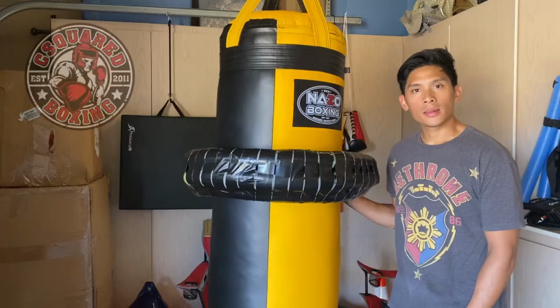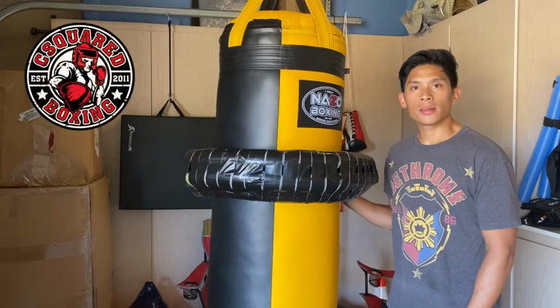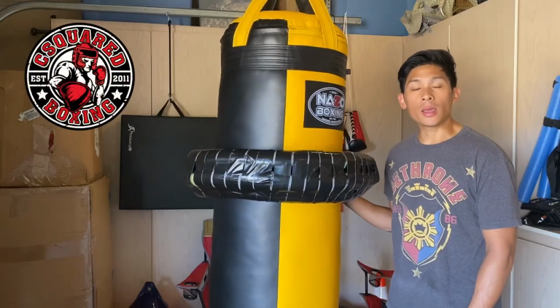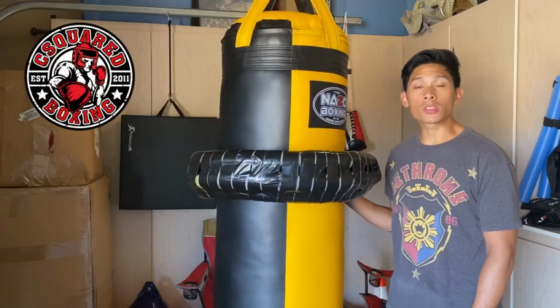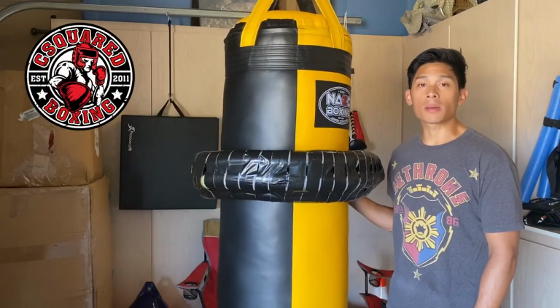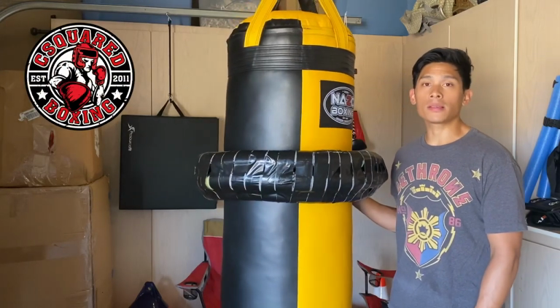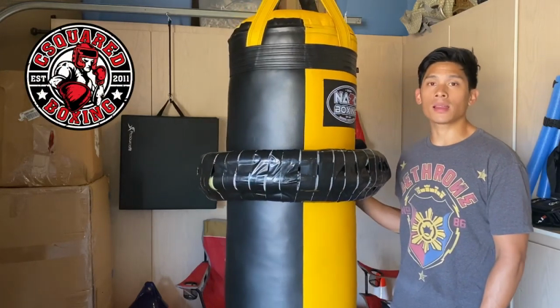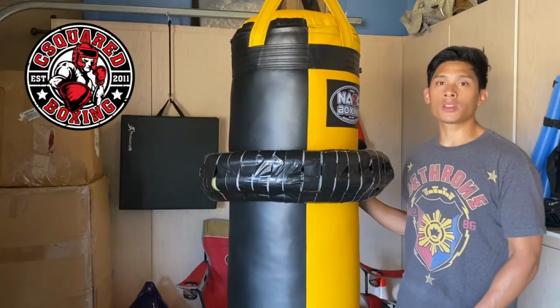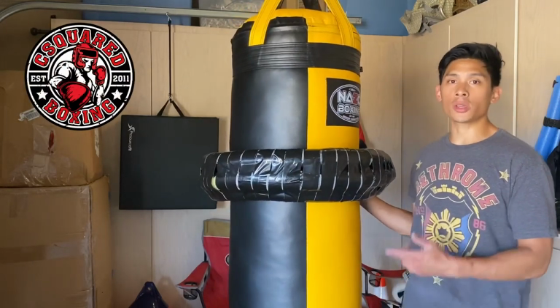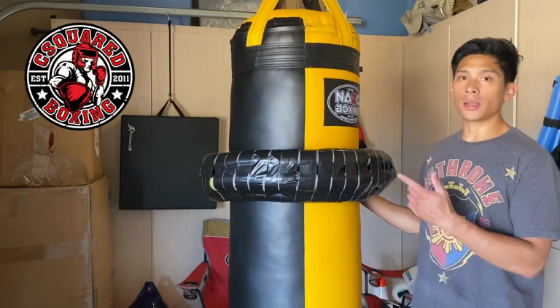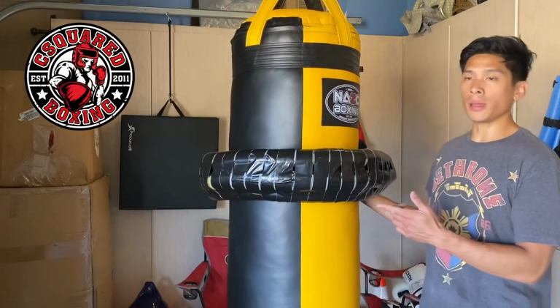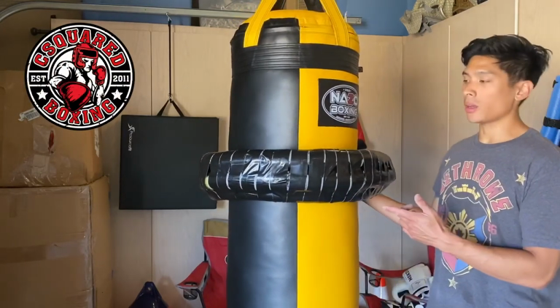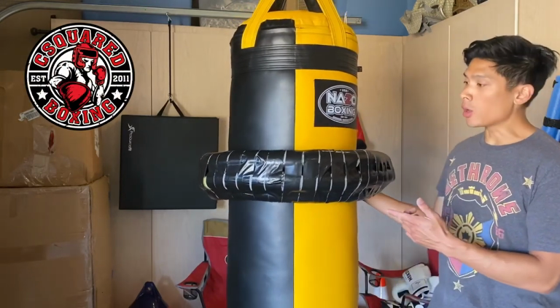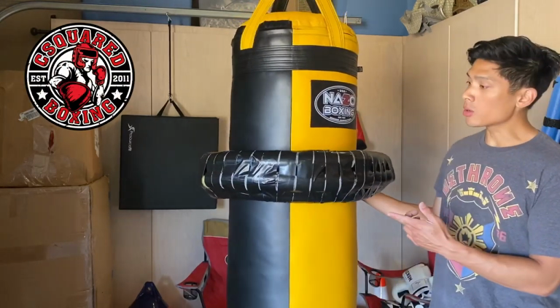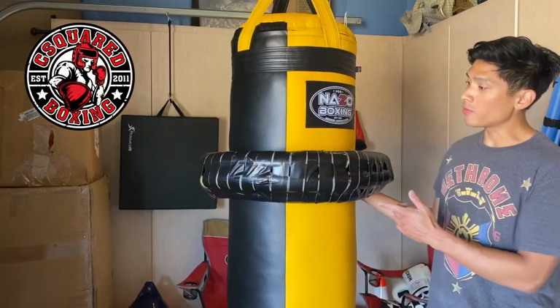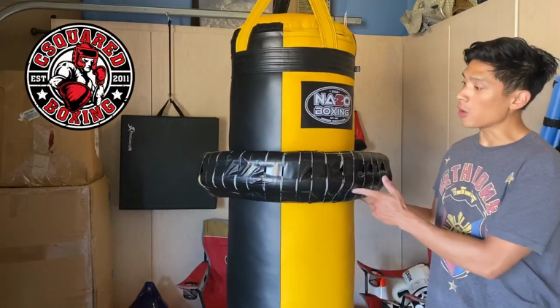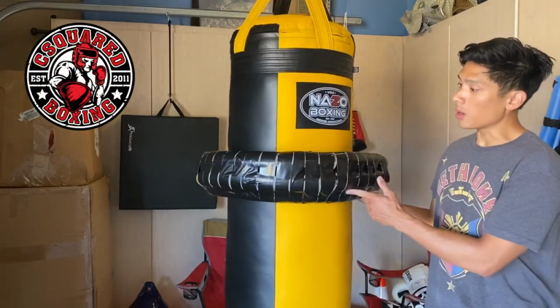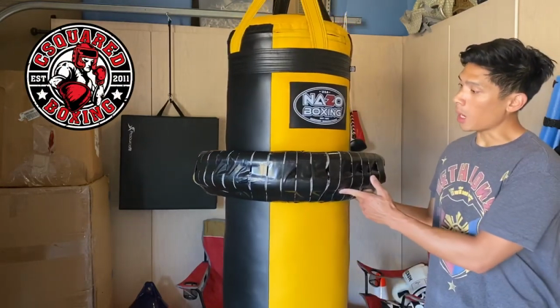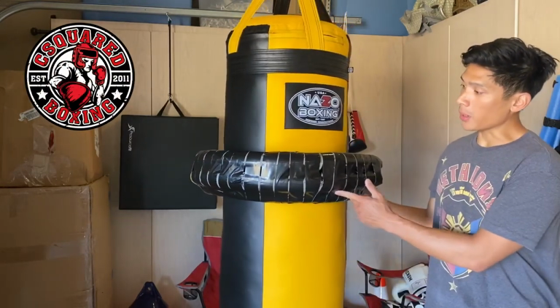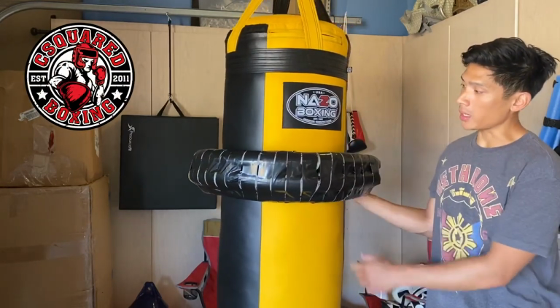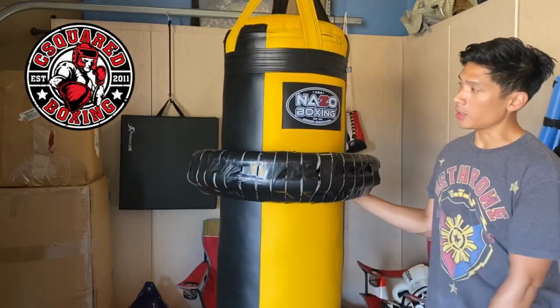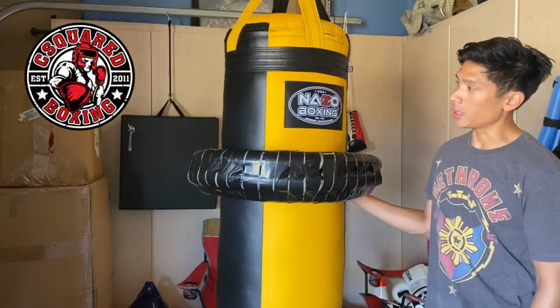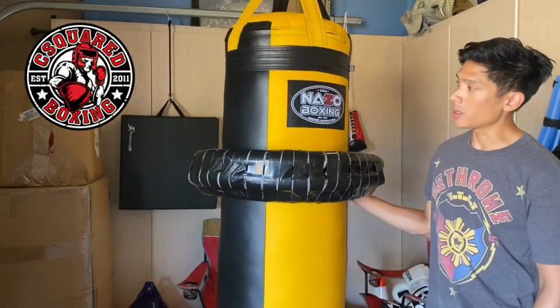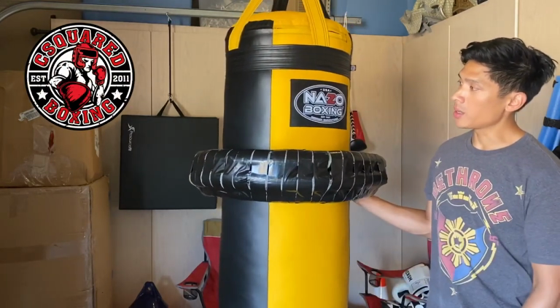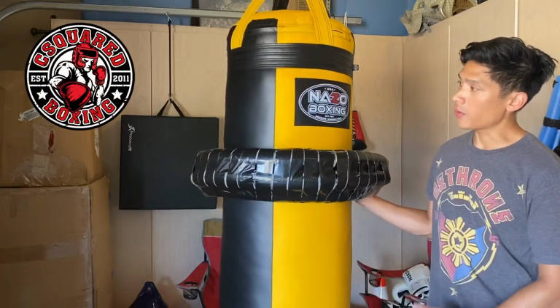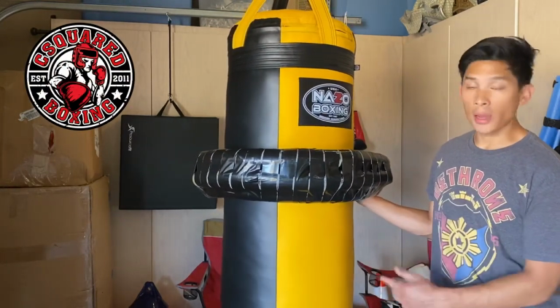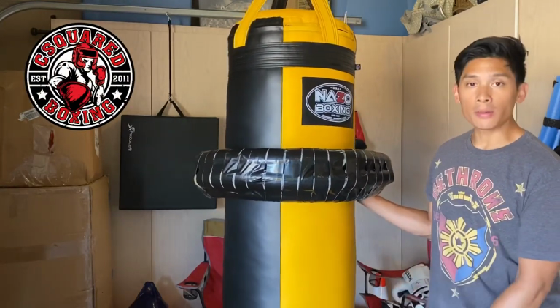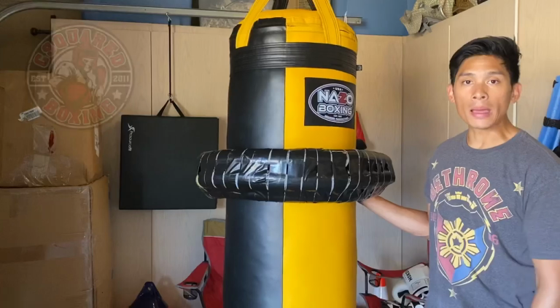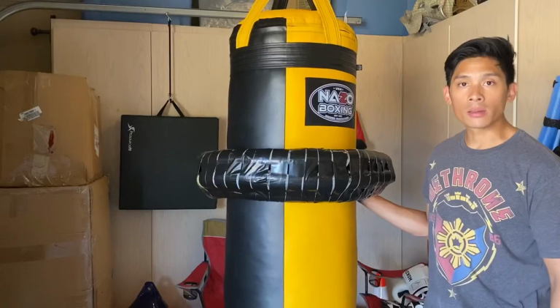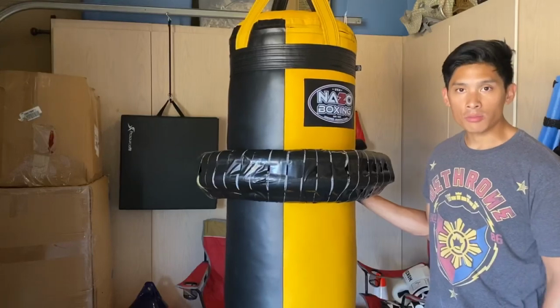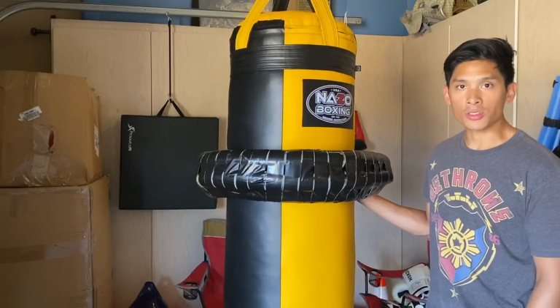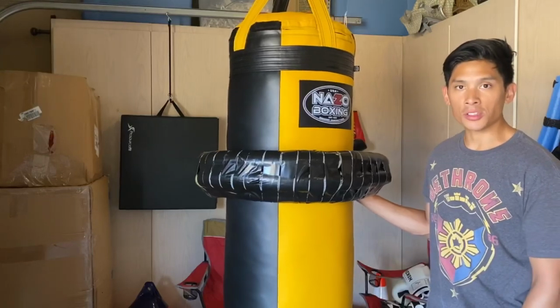Hey, what's up guys. I'm going to show you how to make your own foam uppercut donut for your heavy bag, so stay tuned.